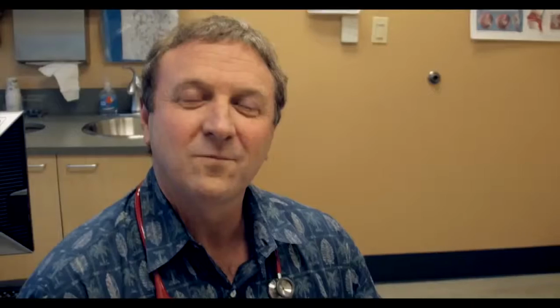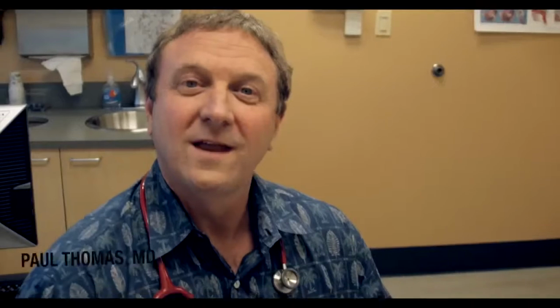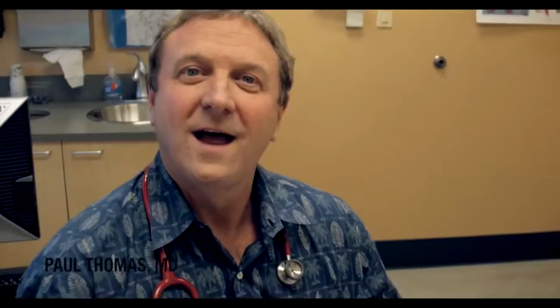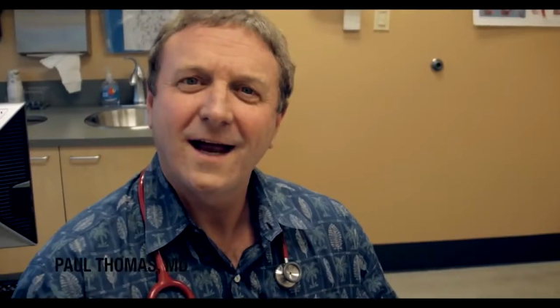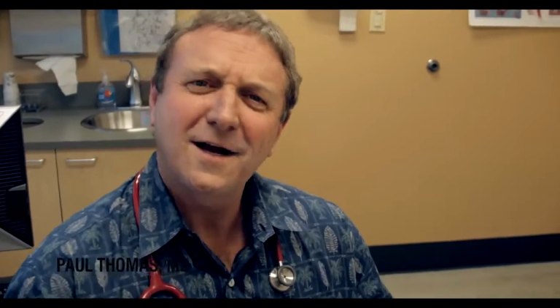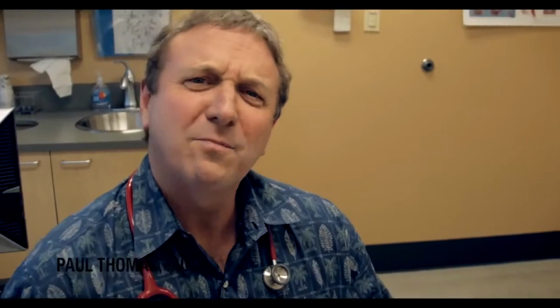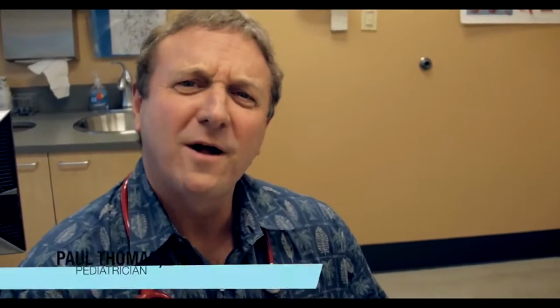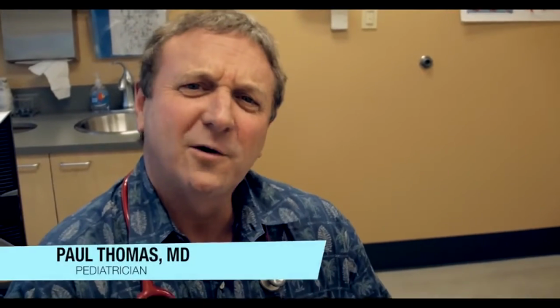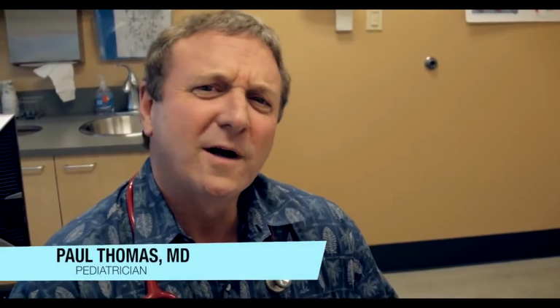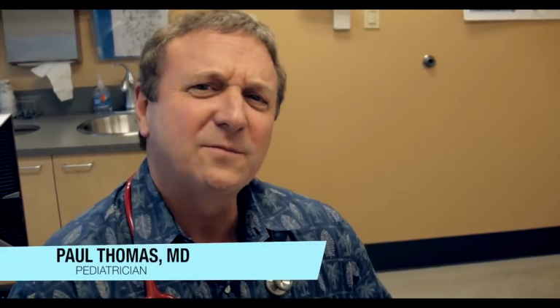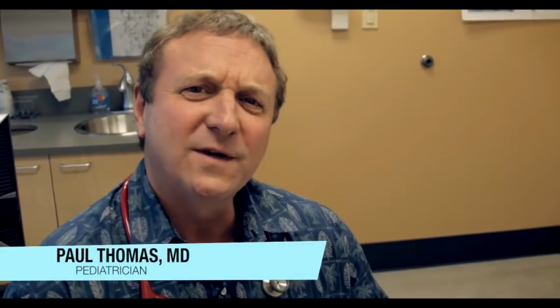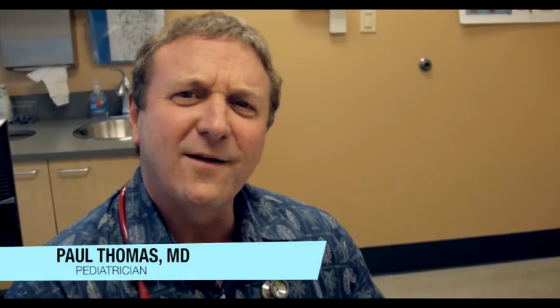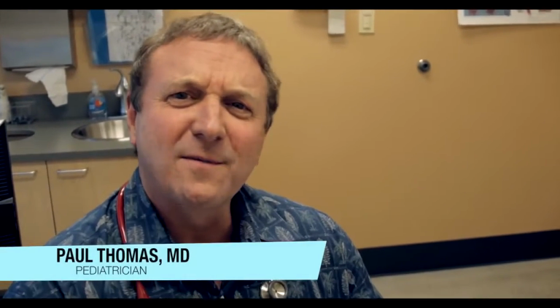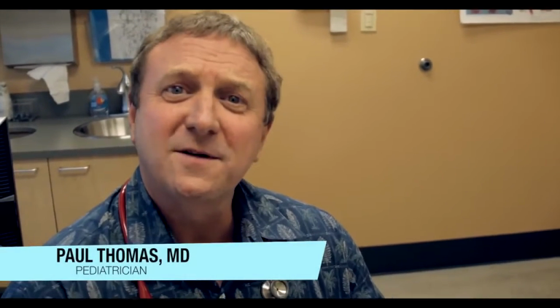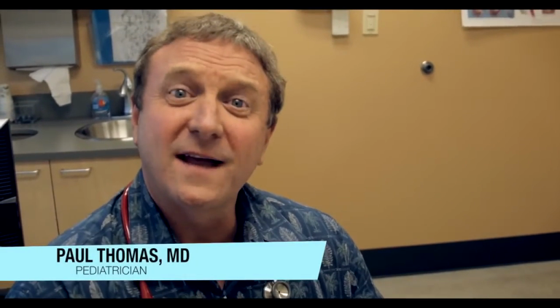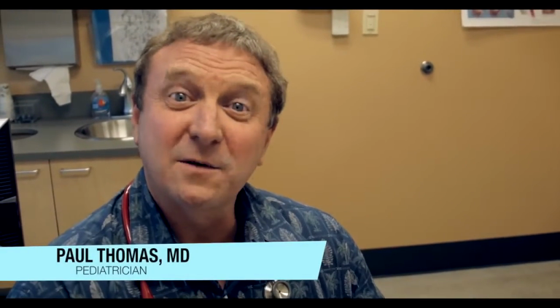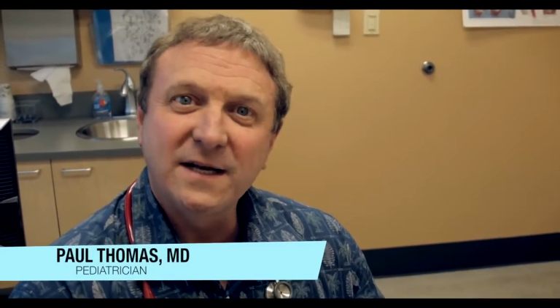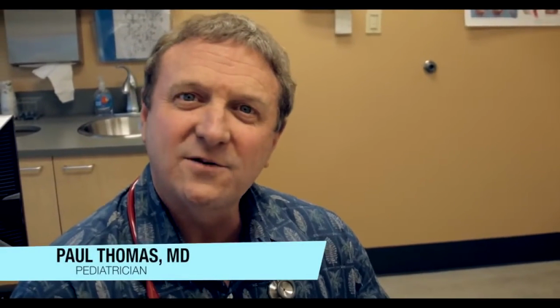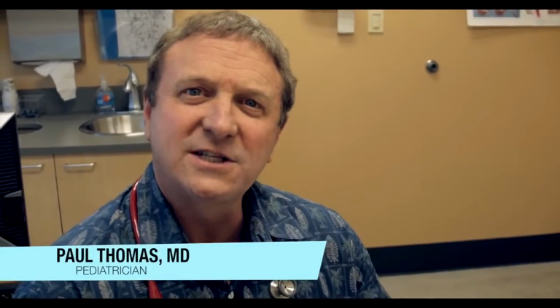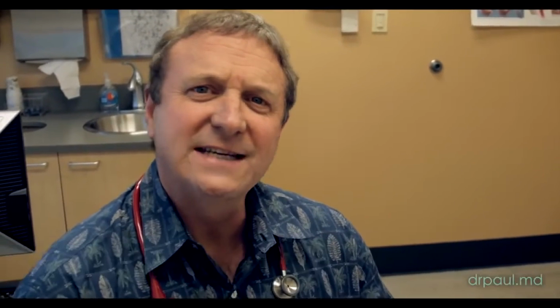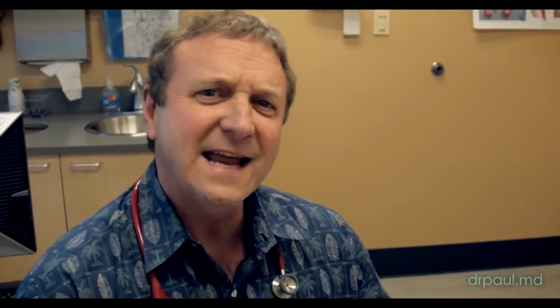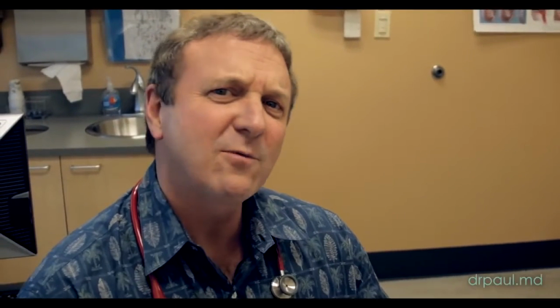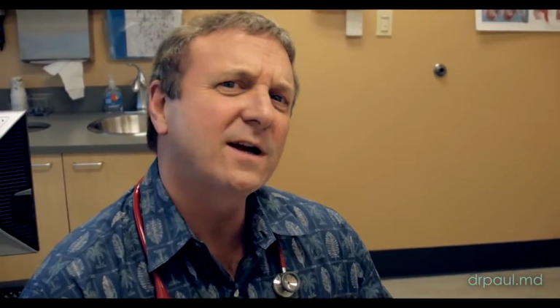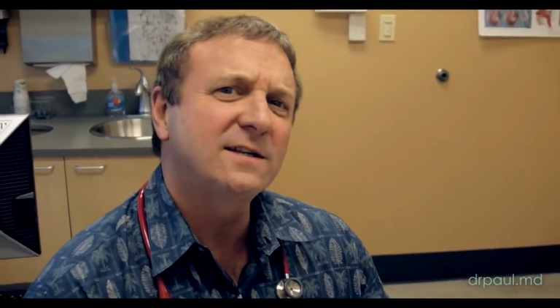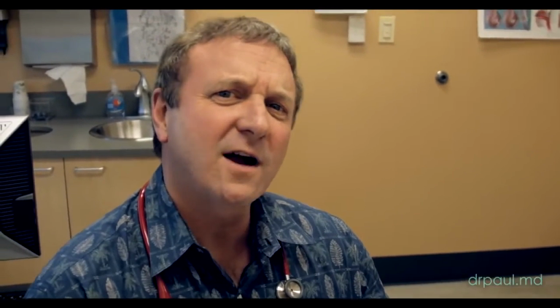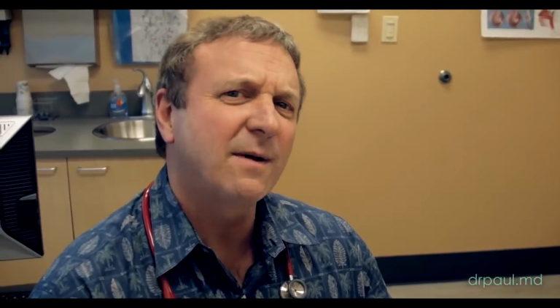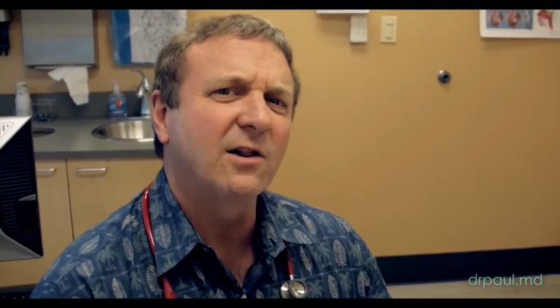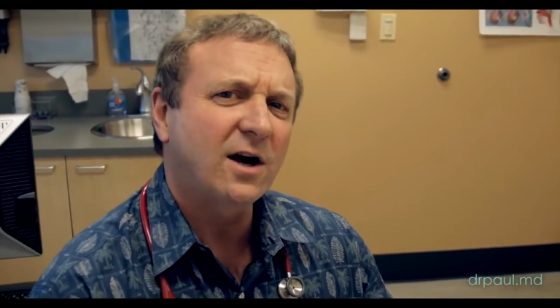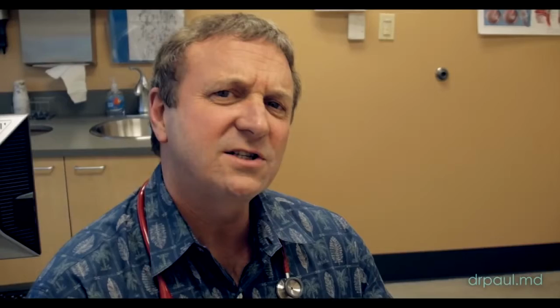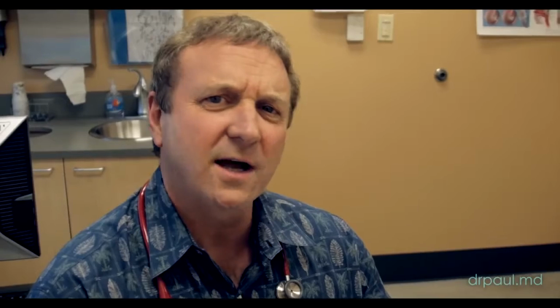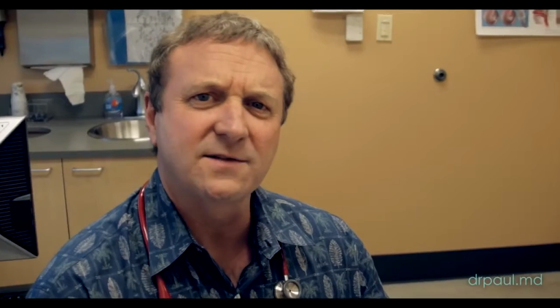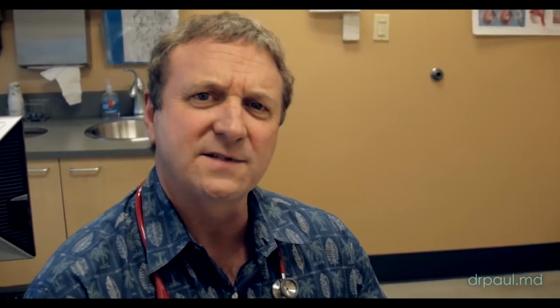Hi, Dr. Paul here. Welcome to another episode of Ask Your Pediatrician. Today we're going to talk about large tonsils.